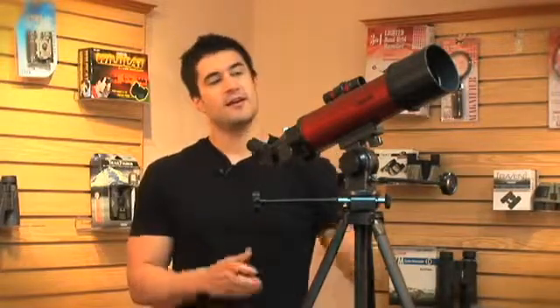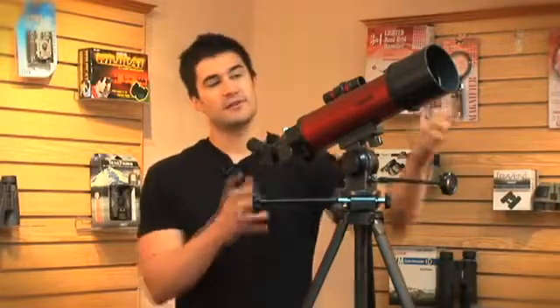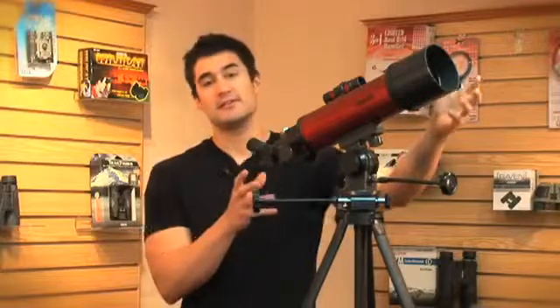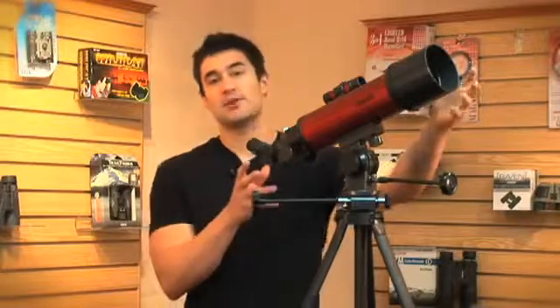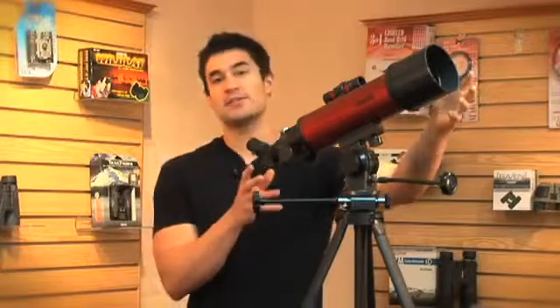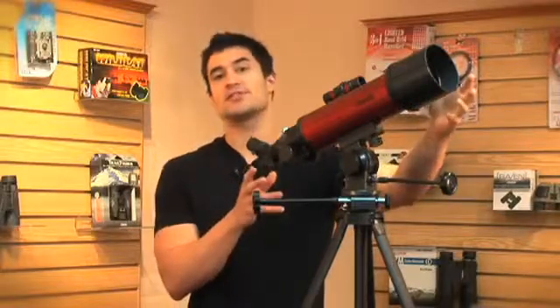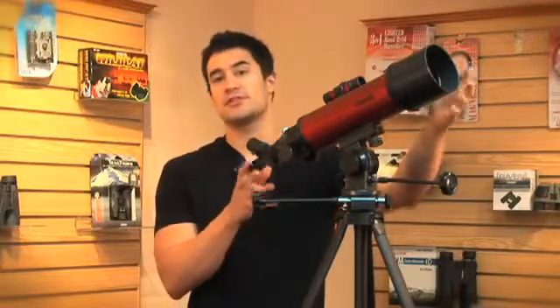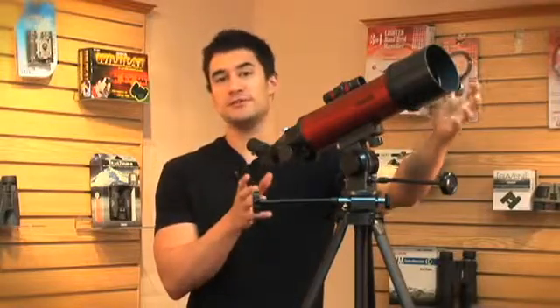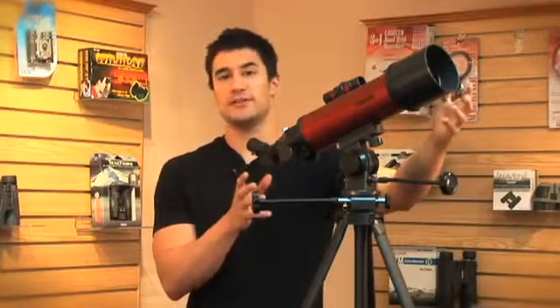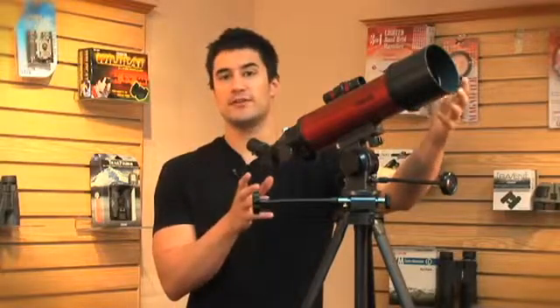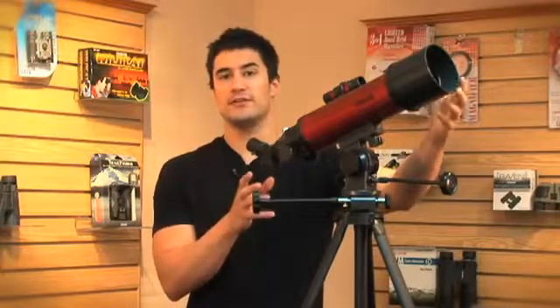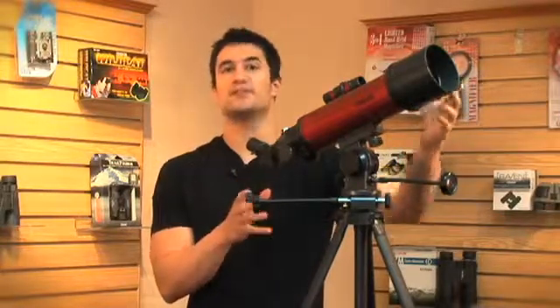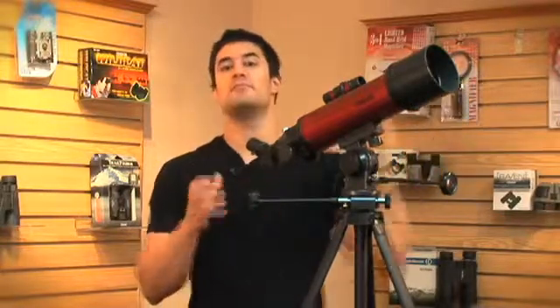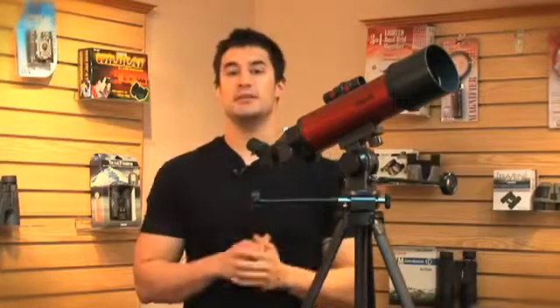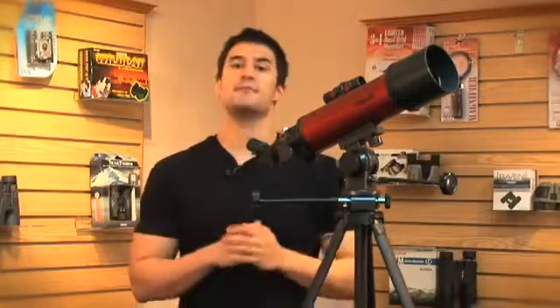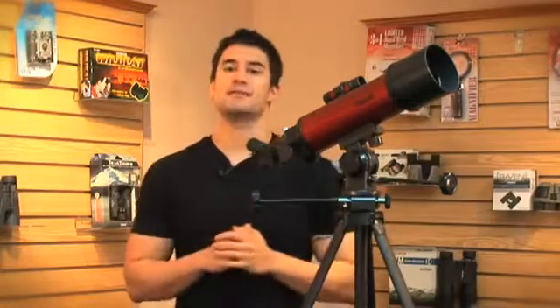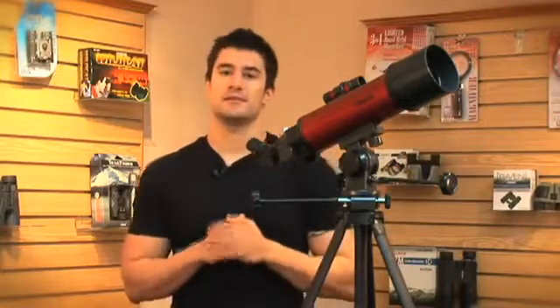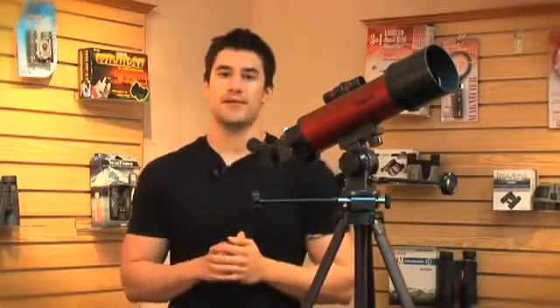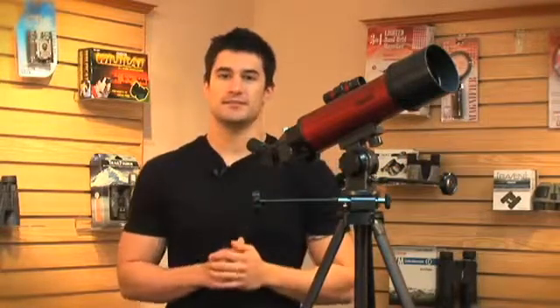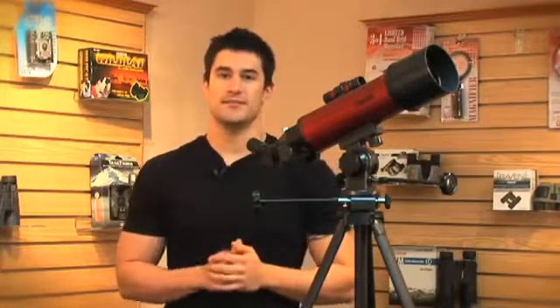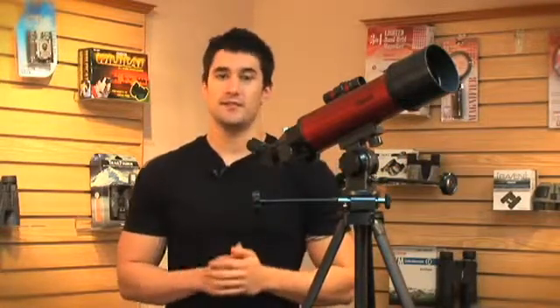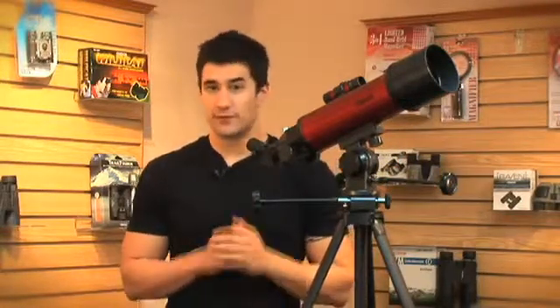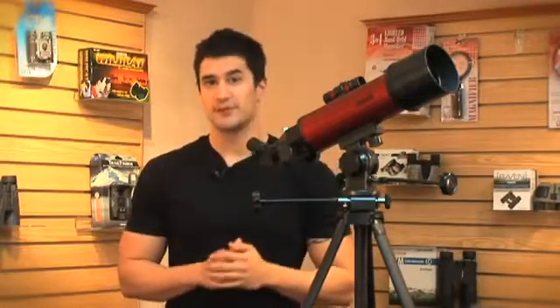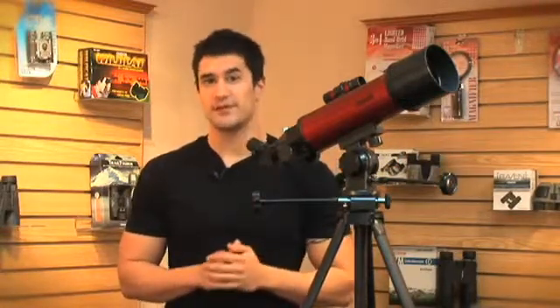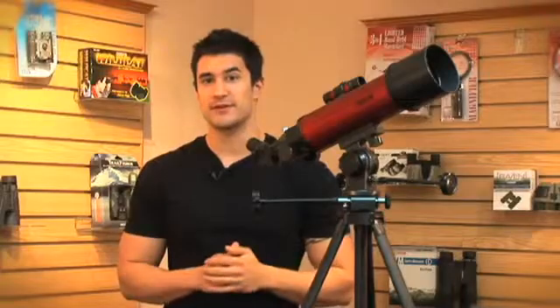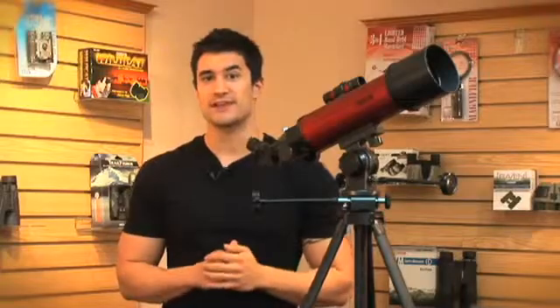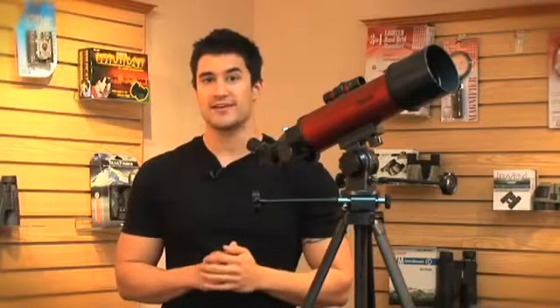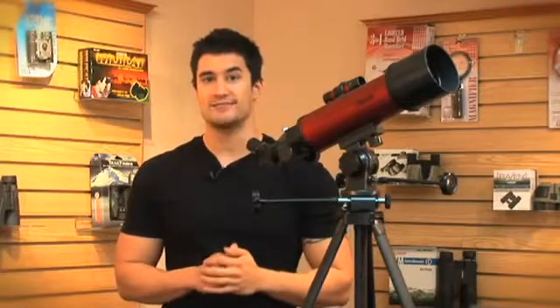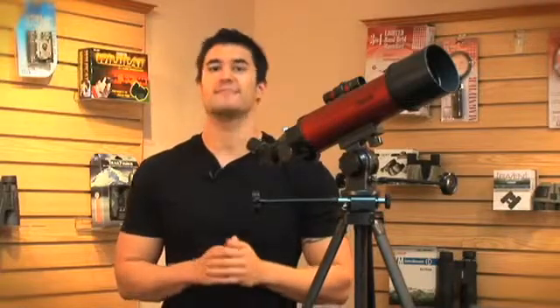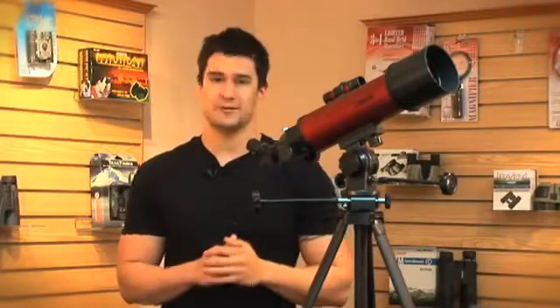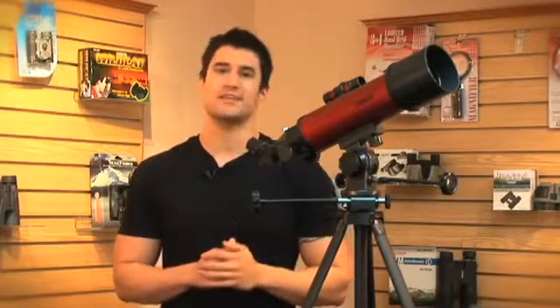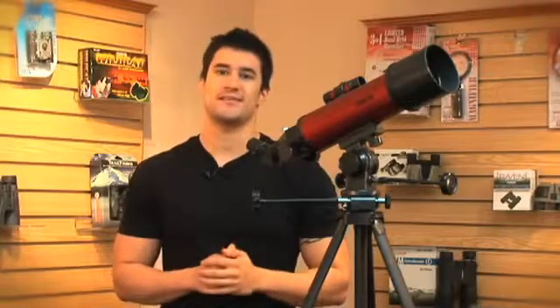For a telescope that is just under 2 feet long, you can see millions of miles into space. If you've ever wanted to see the rings of Saturn, now is your chance.